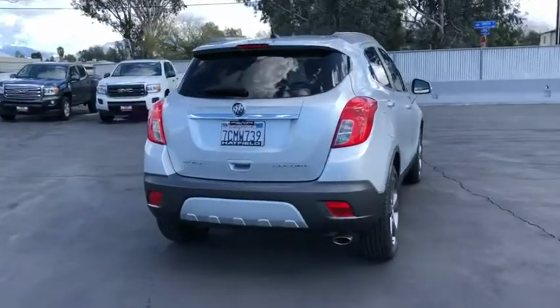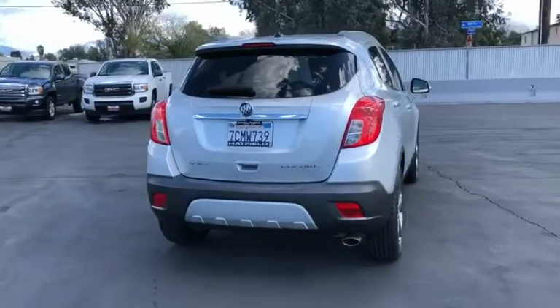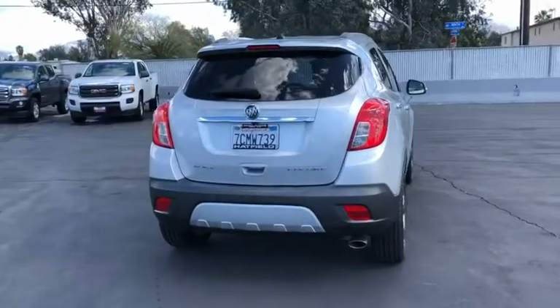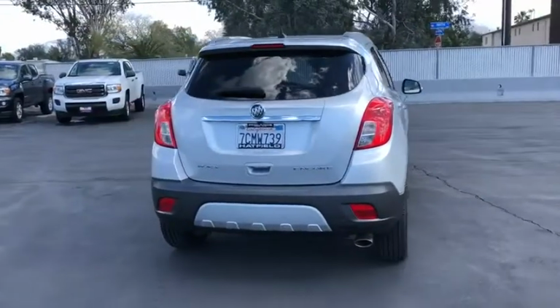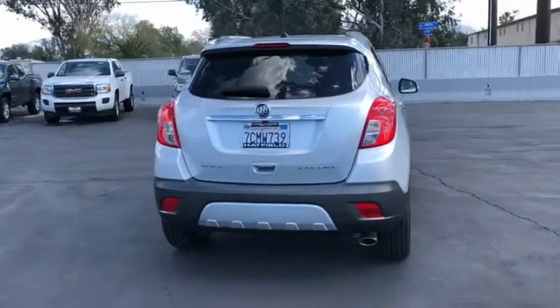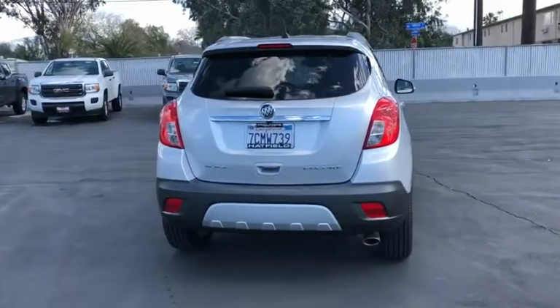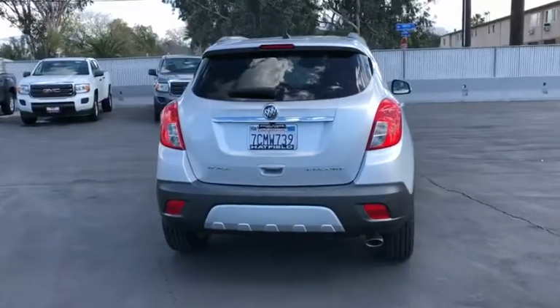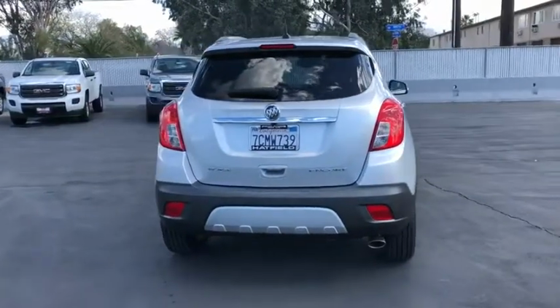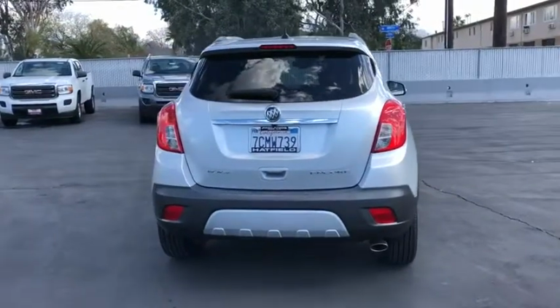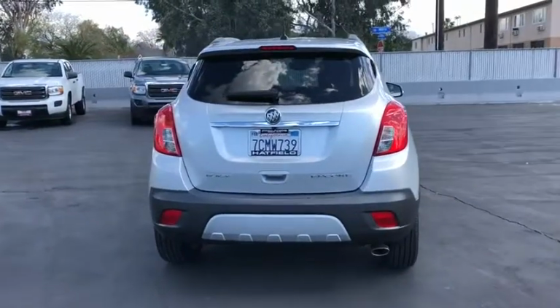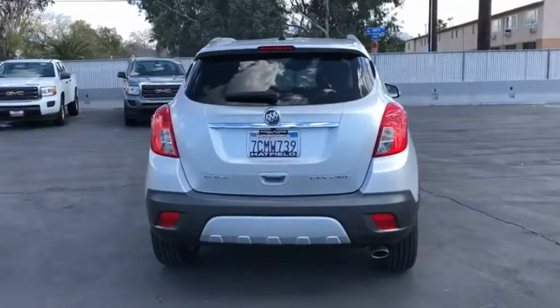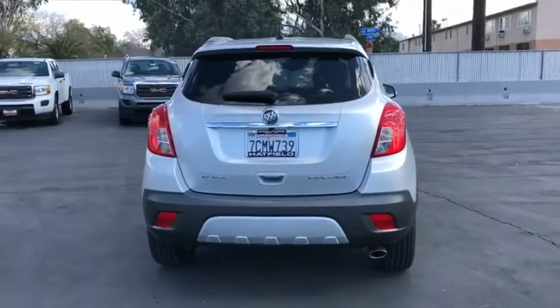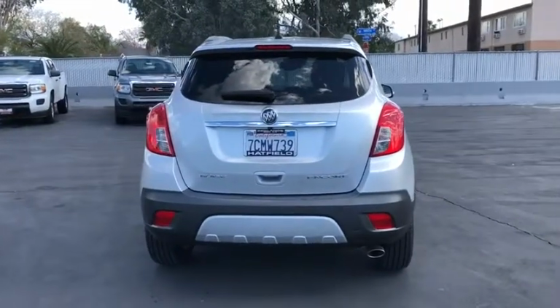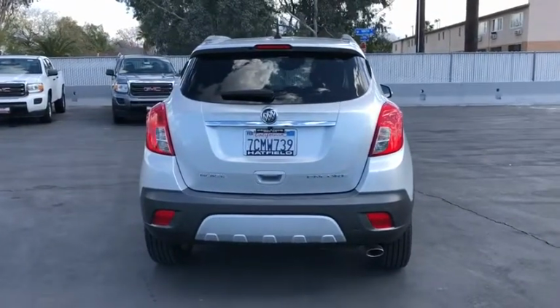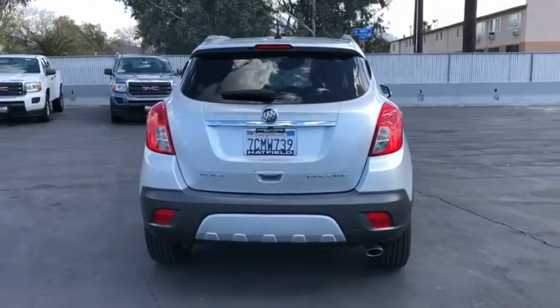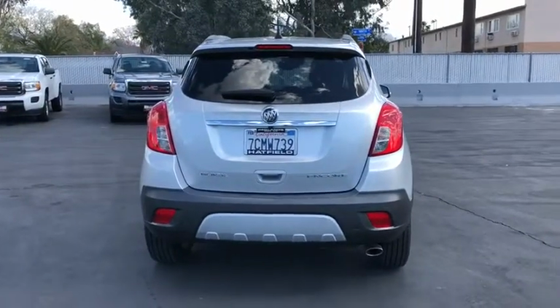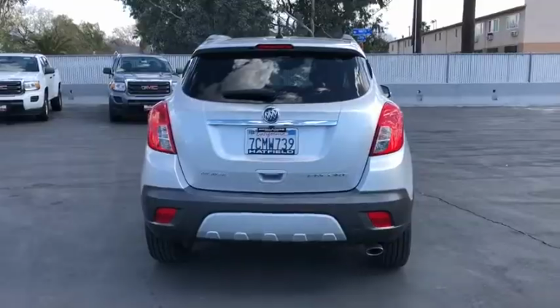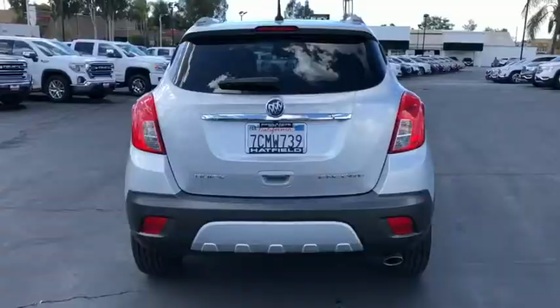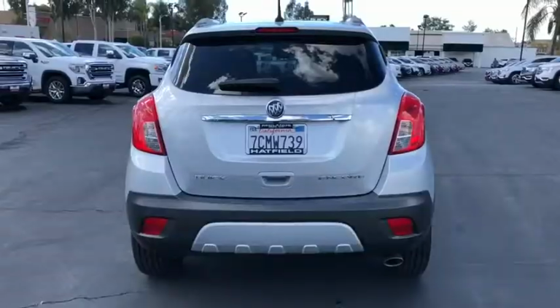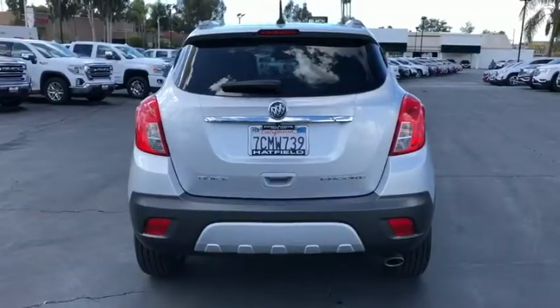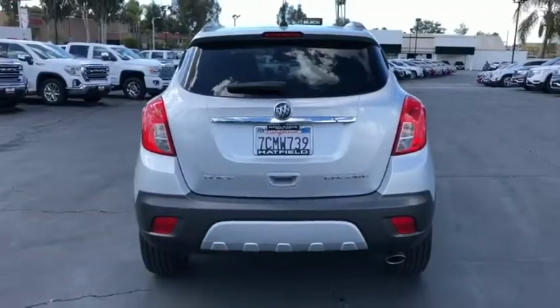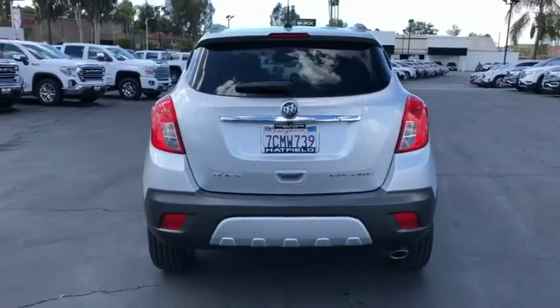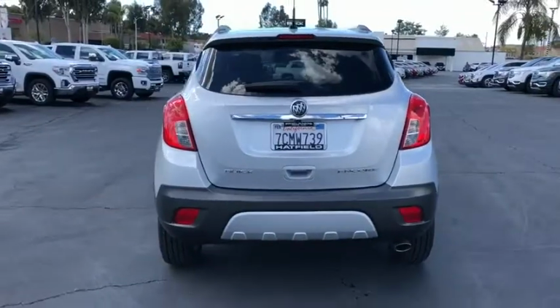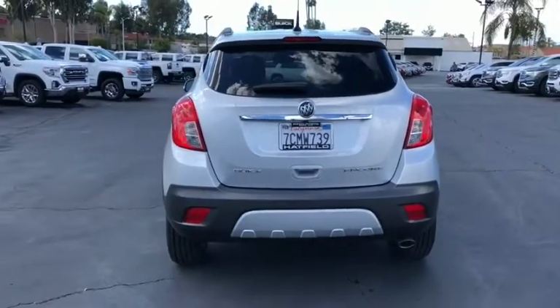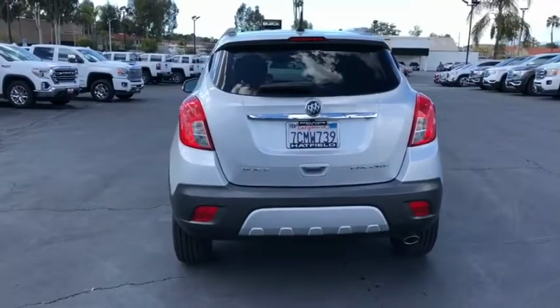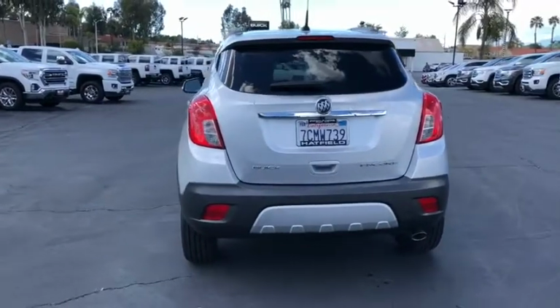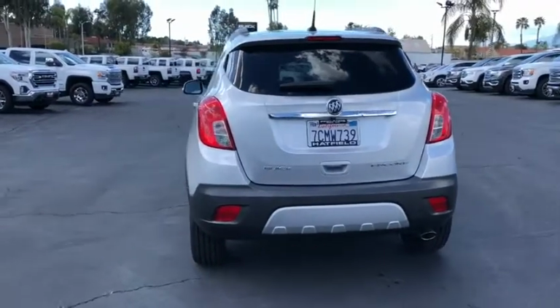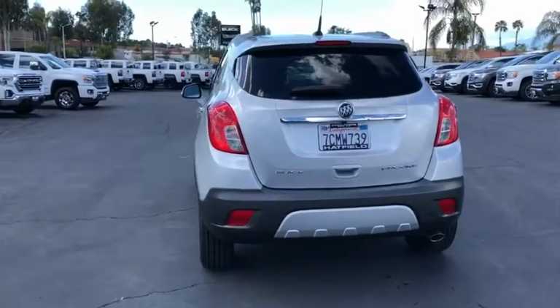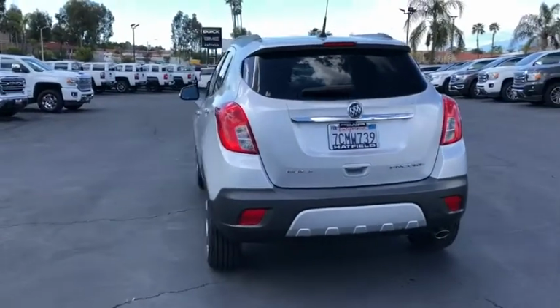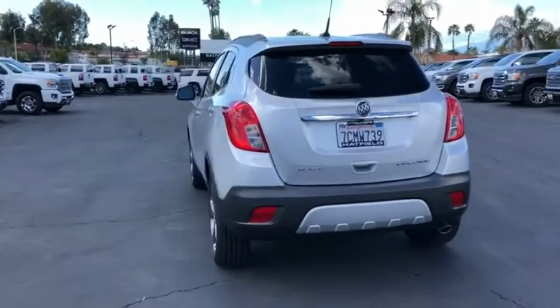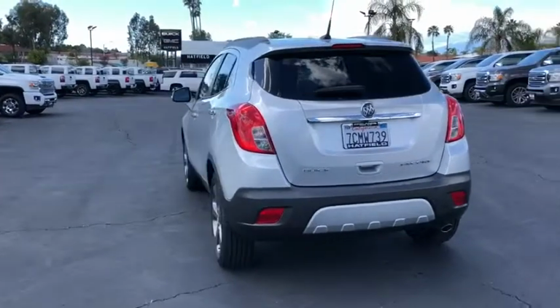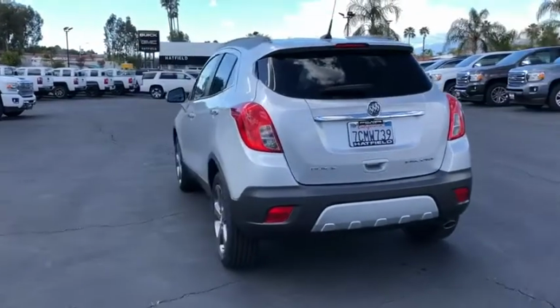Standard features that would make any car owner smile. This vehicle has less than 30,000 miles.